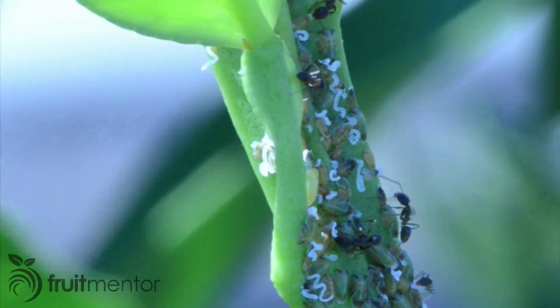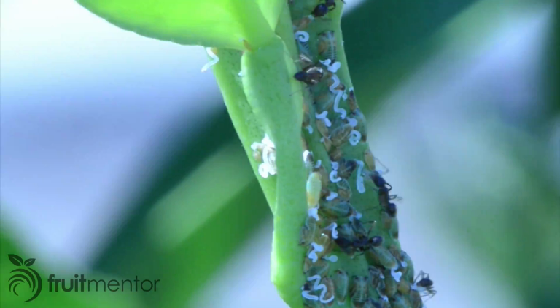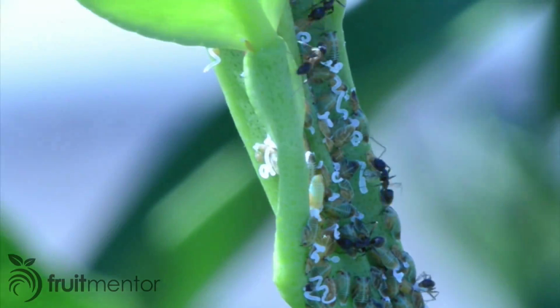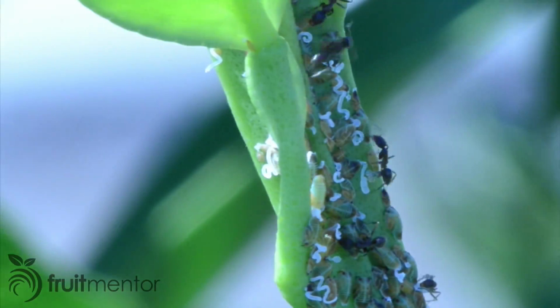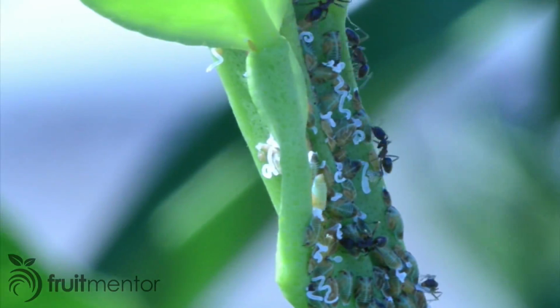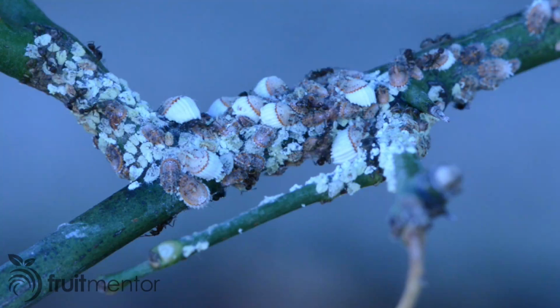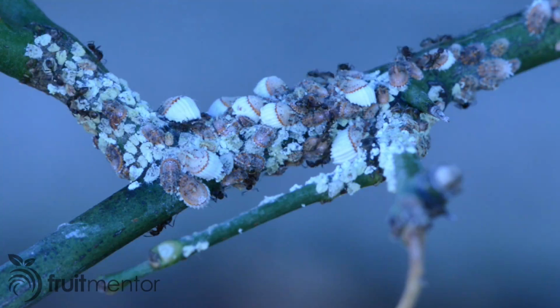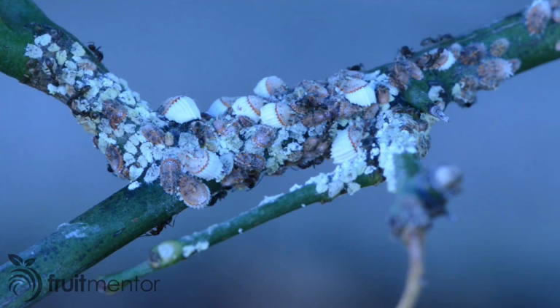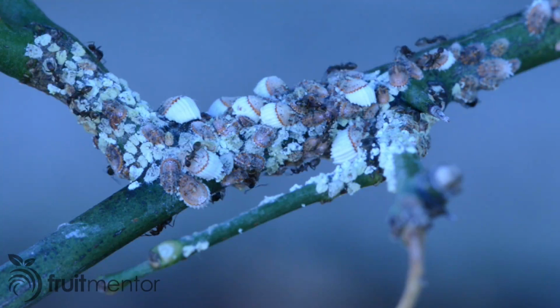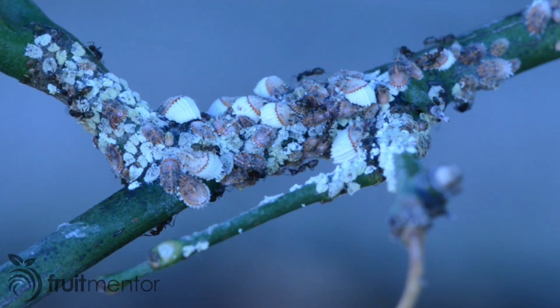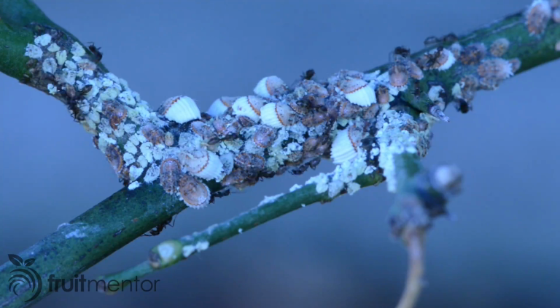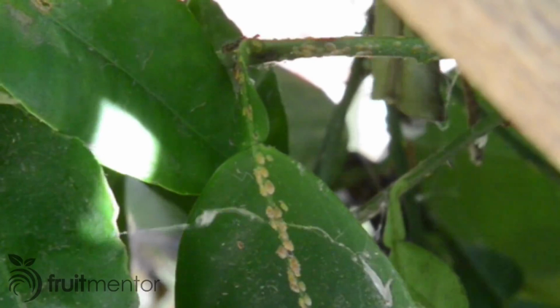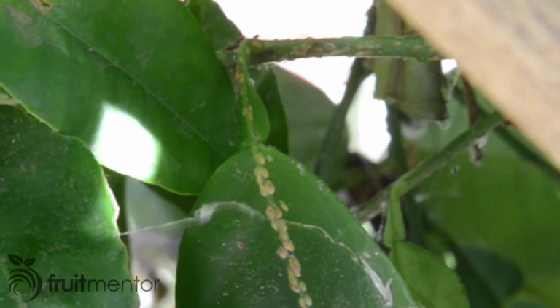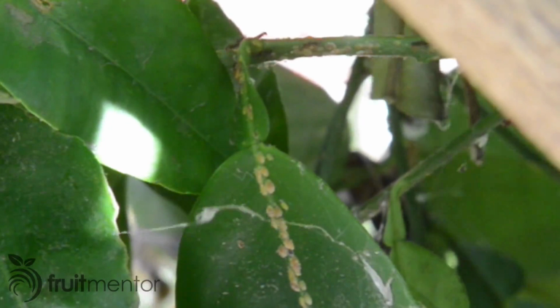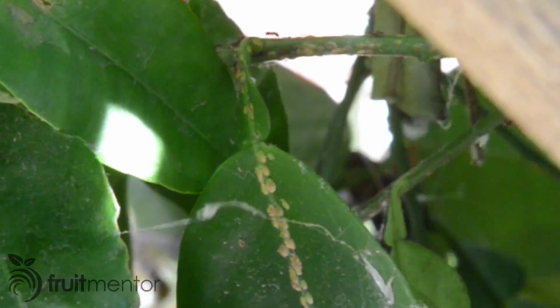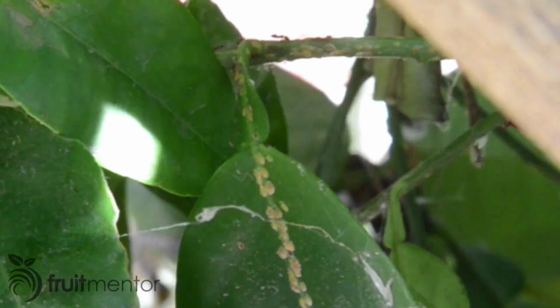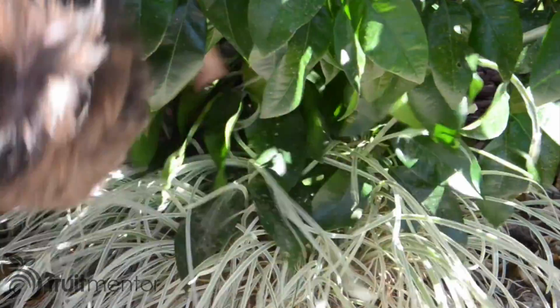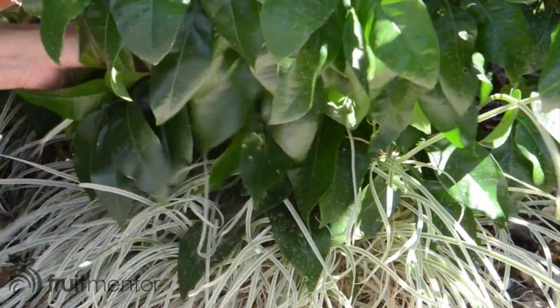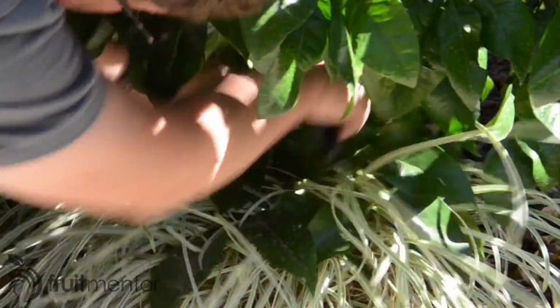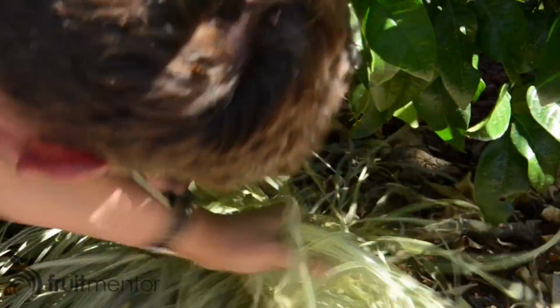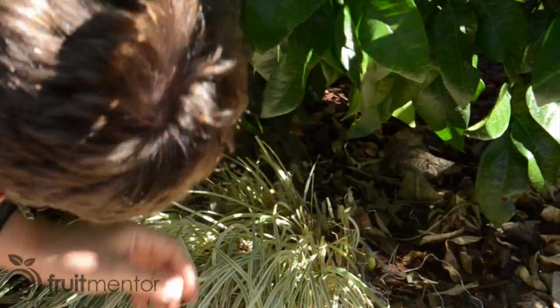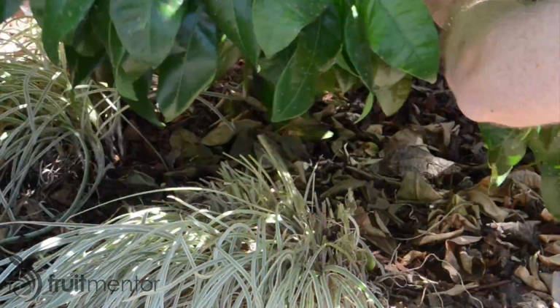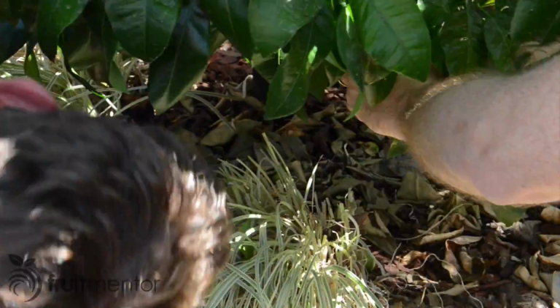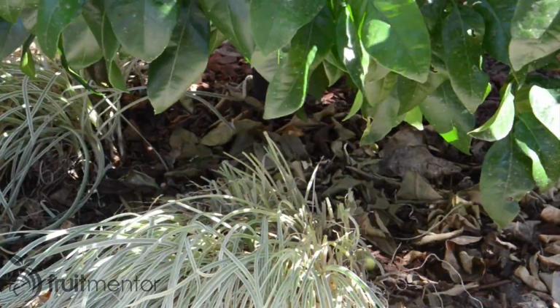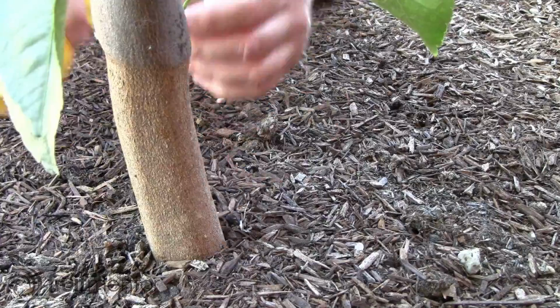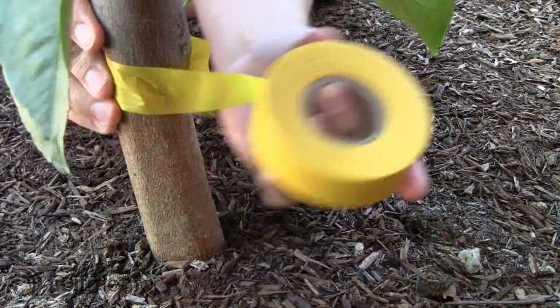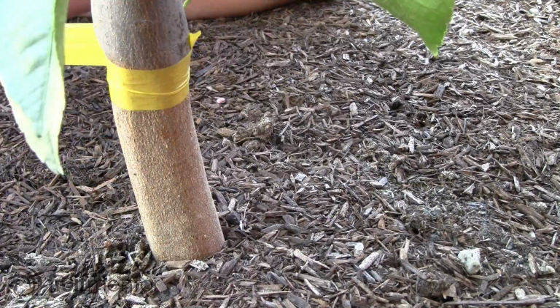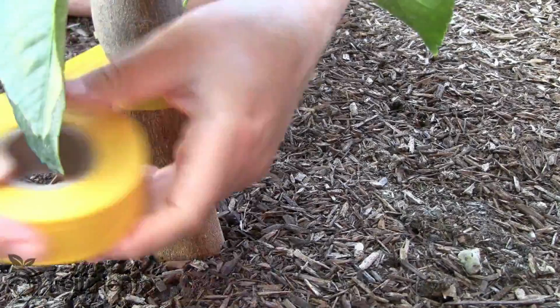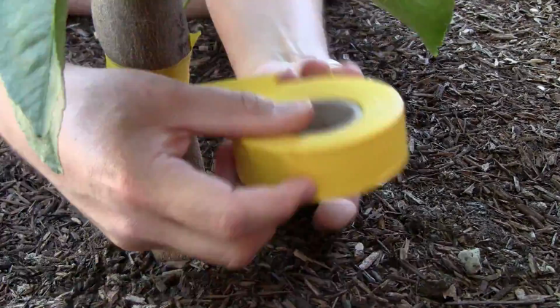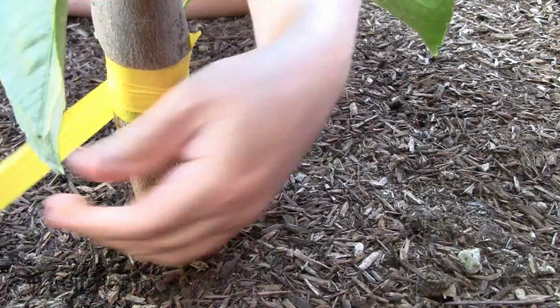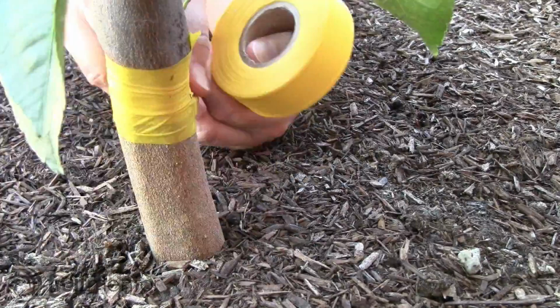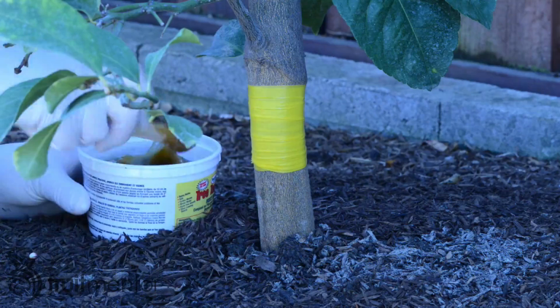In this video, I will demonstrate organic ant control for citrus trees using sticky barriers.